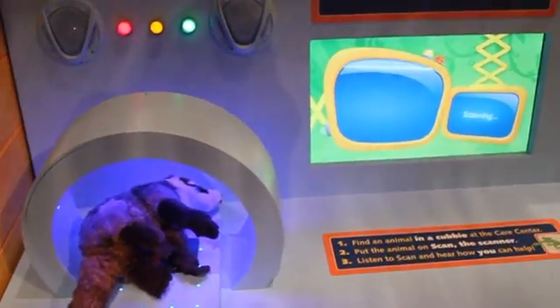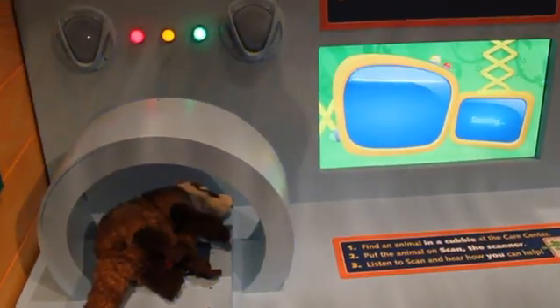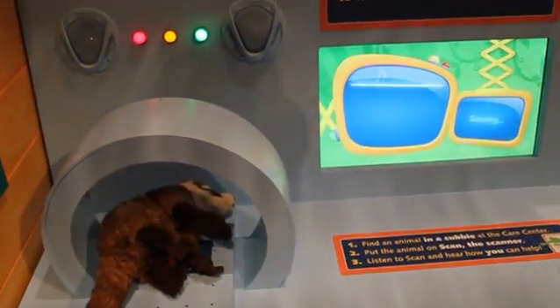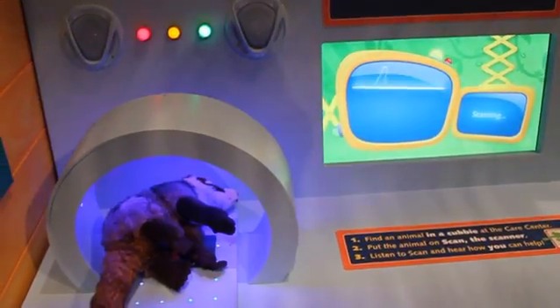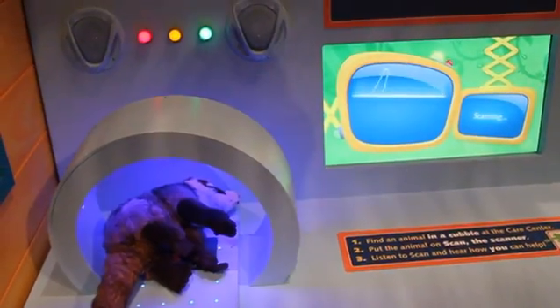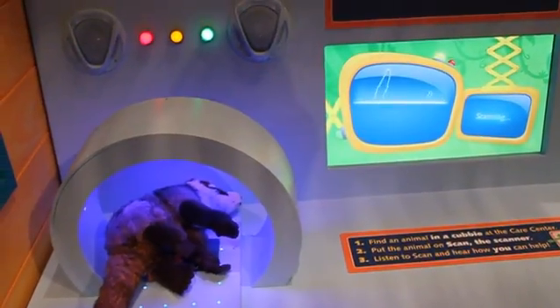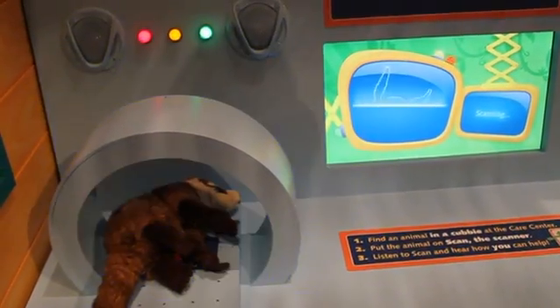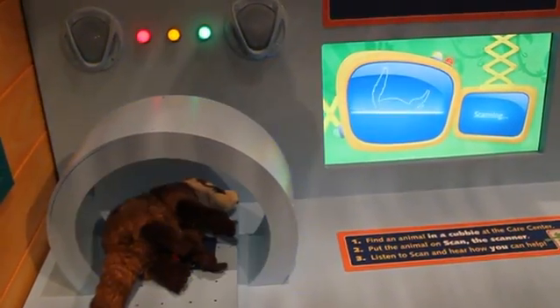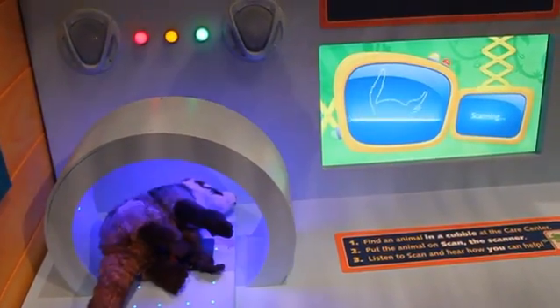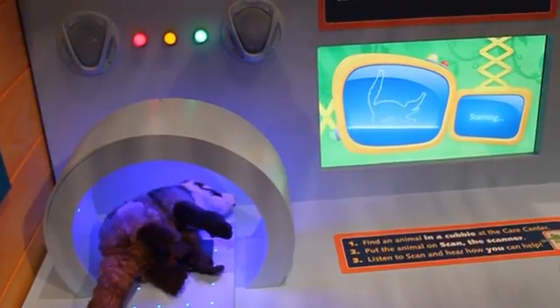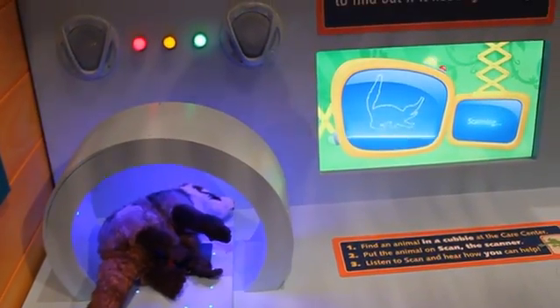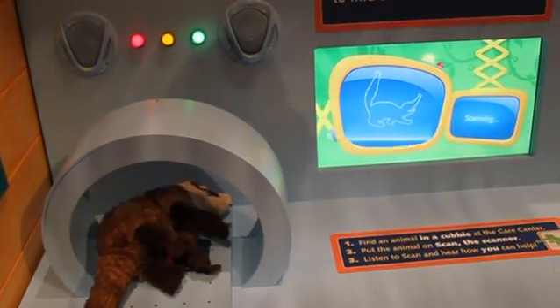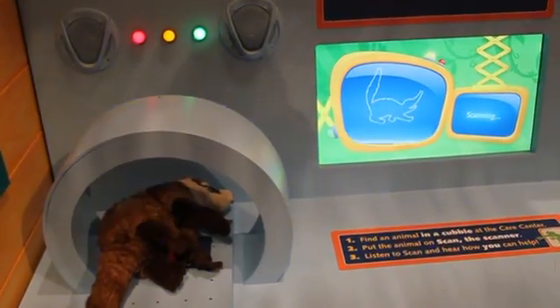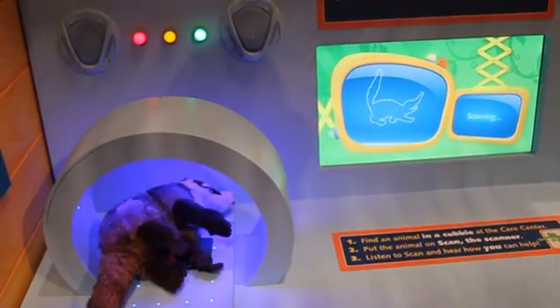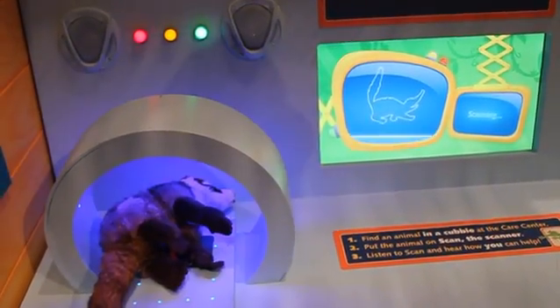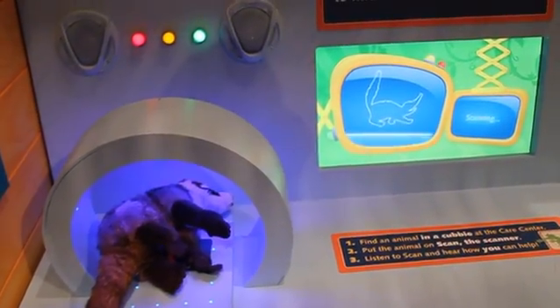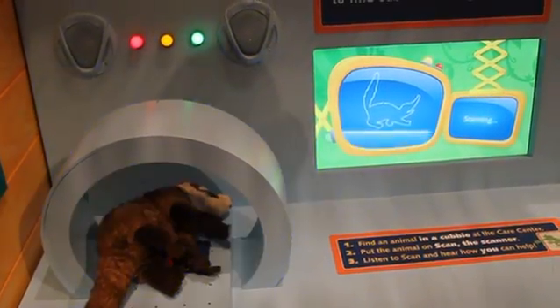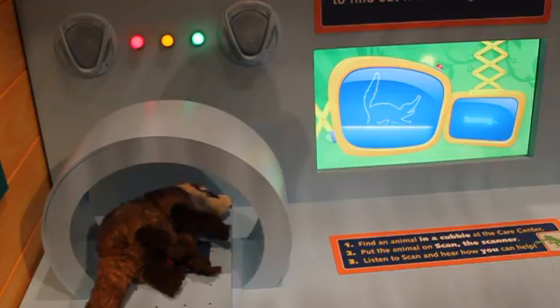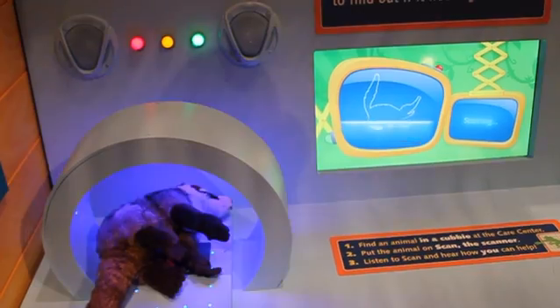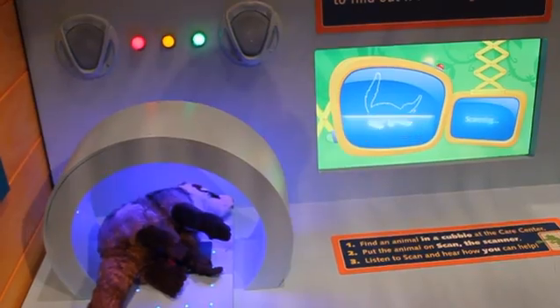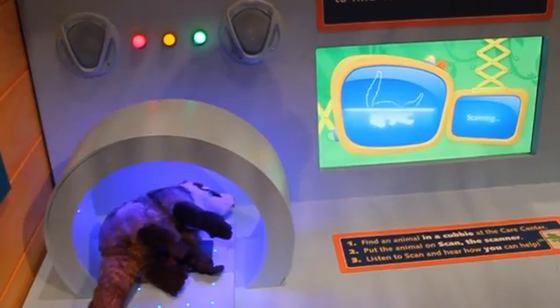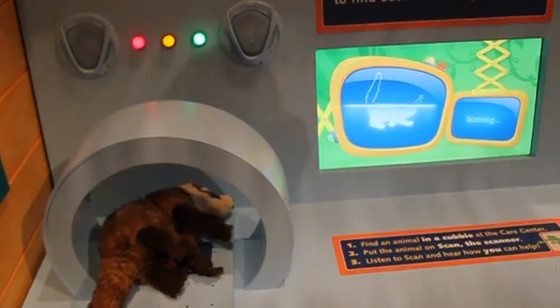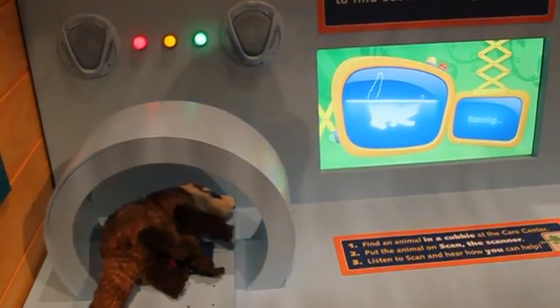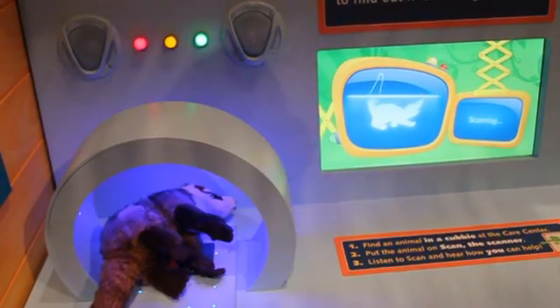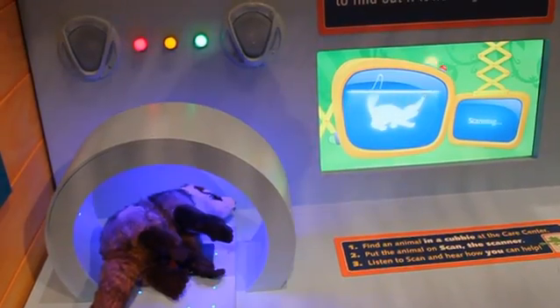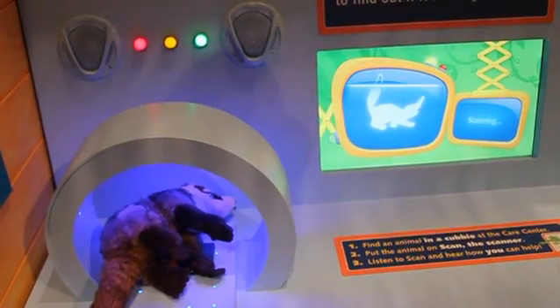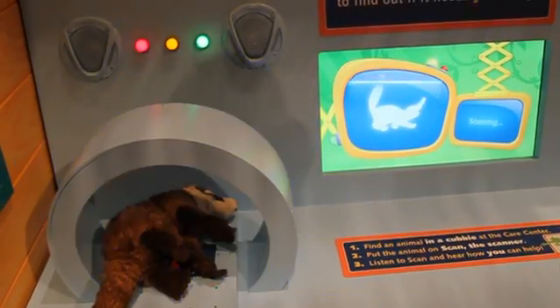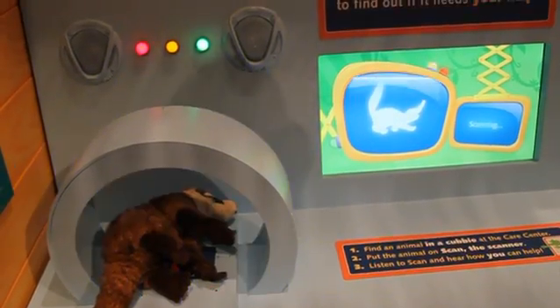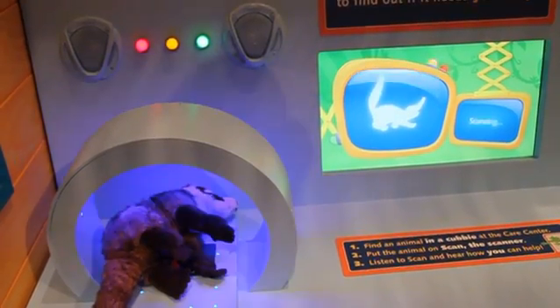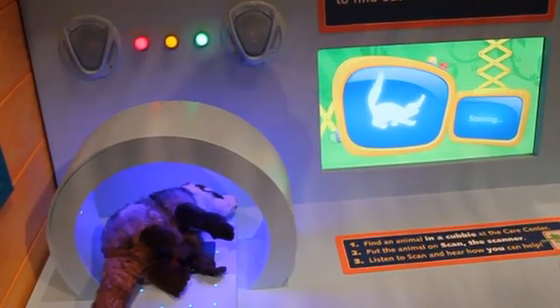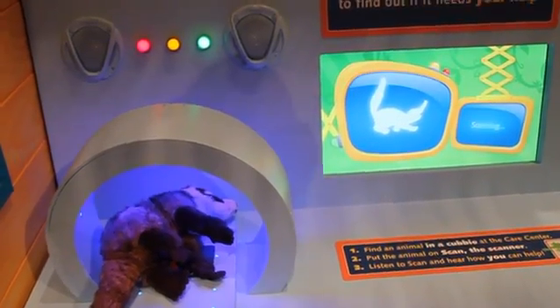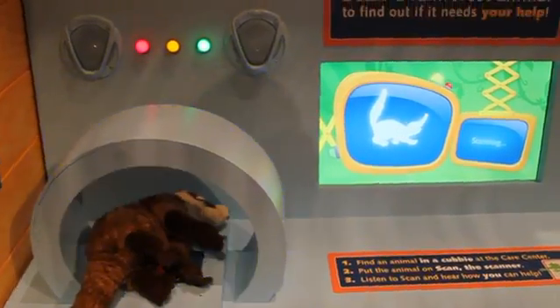Scanning, scanning, here we go. Scanning, scanning, tells what you need to know.